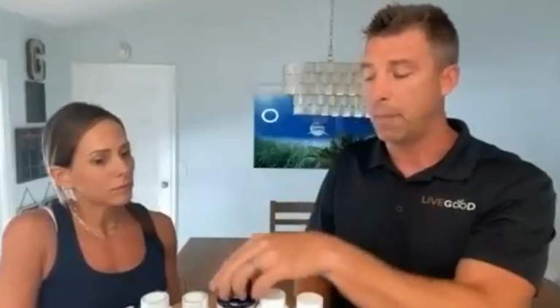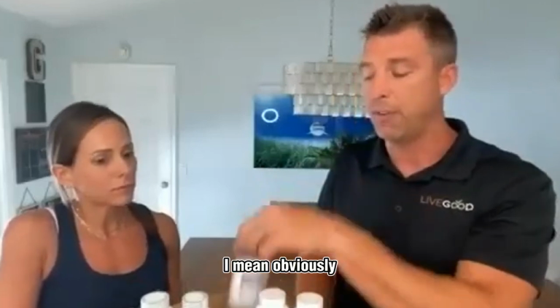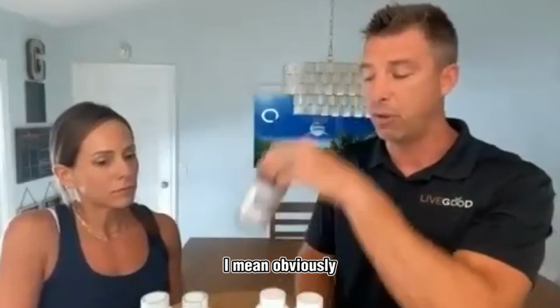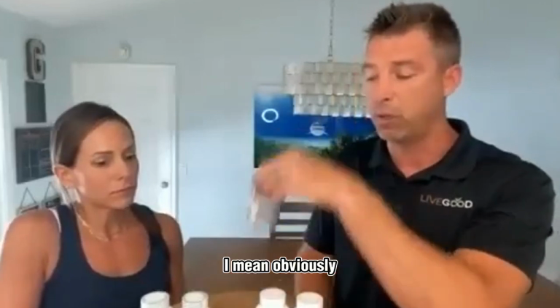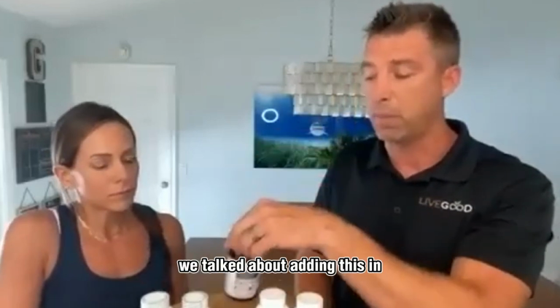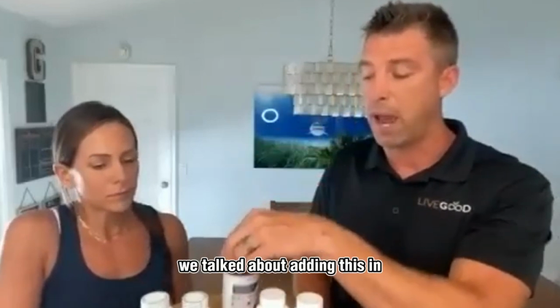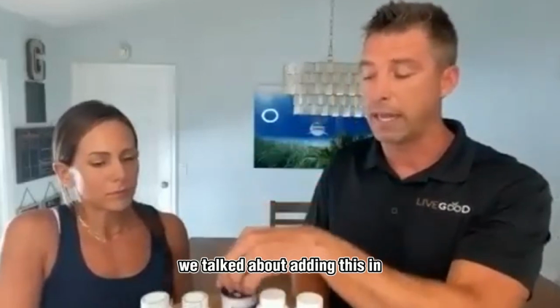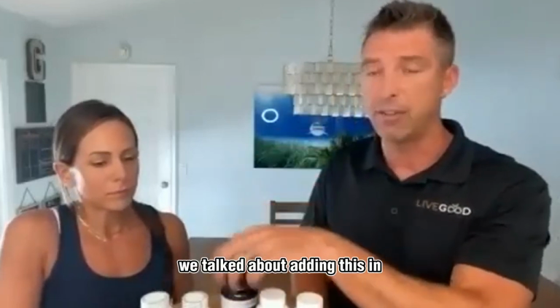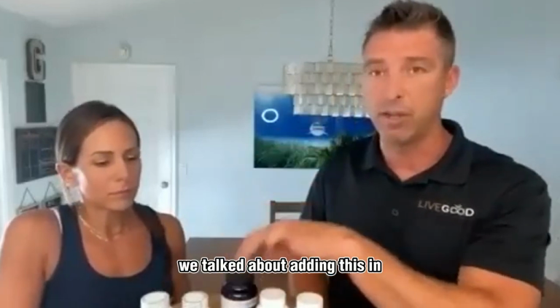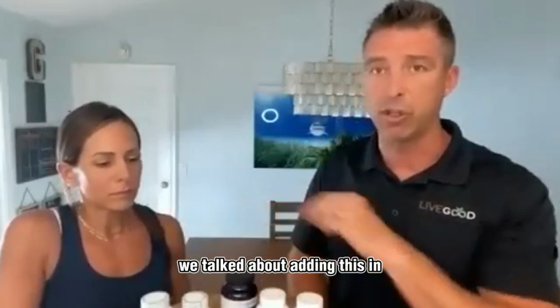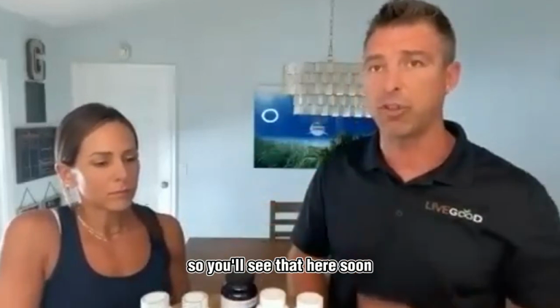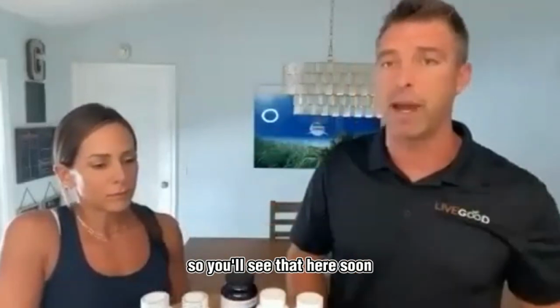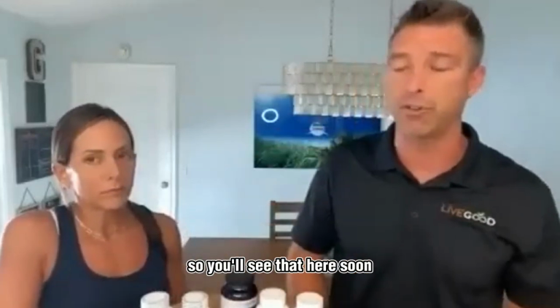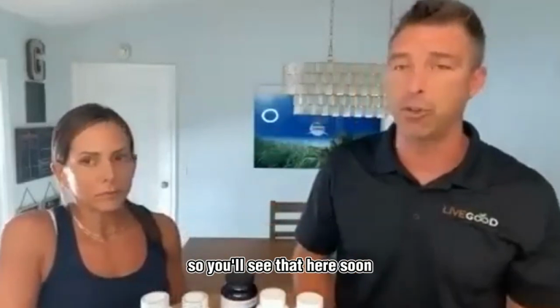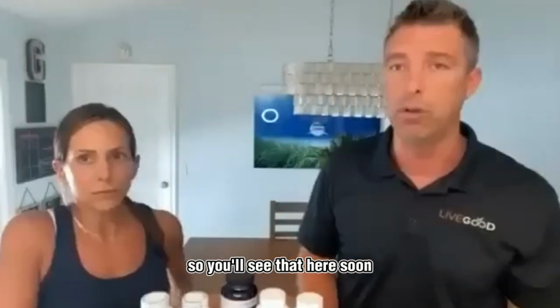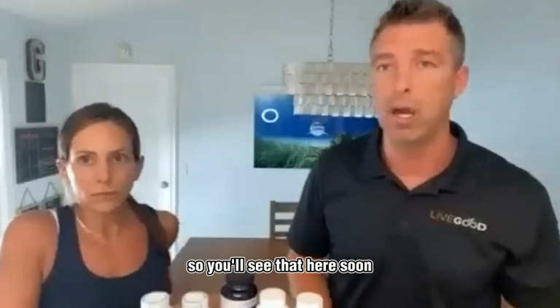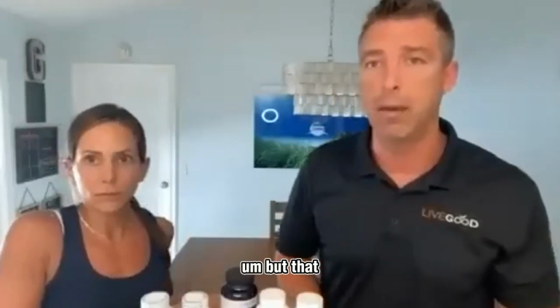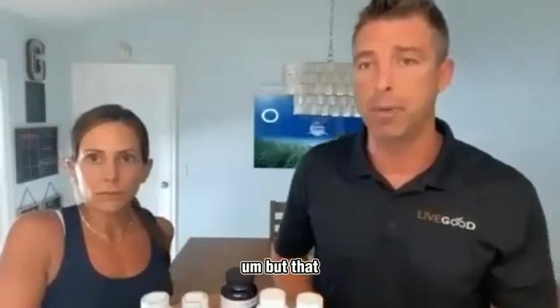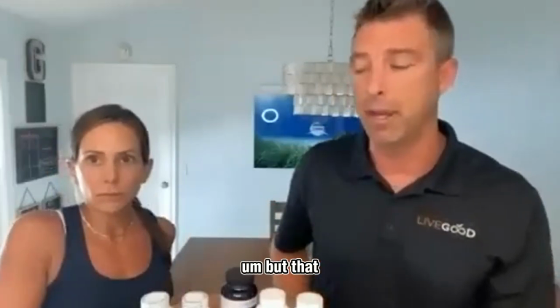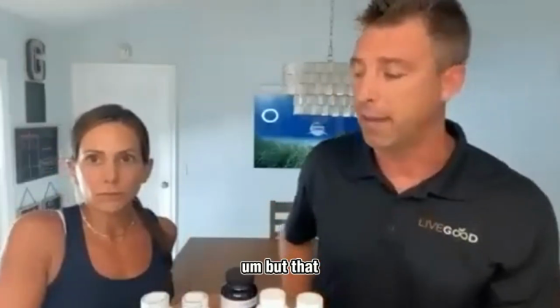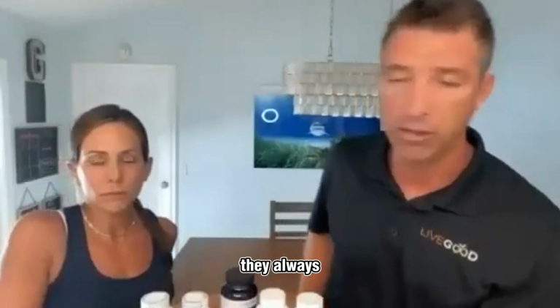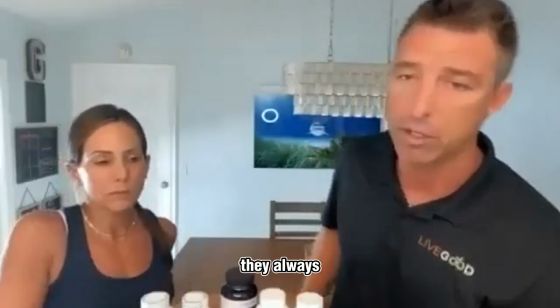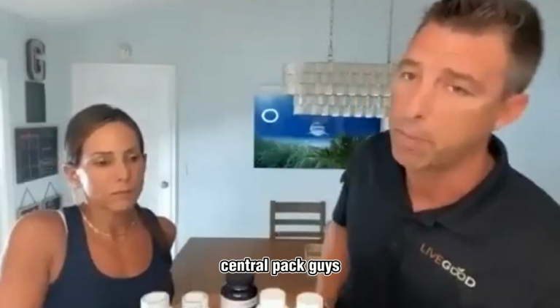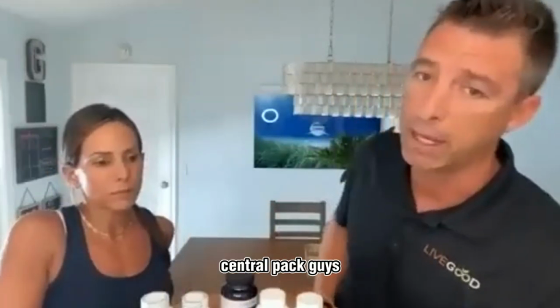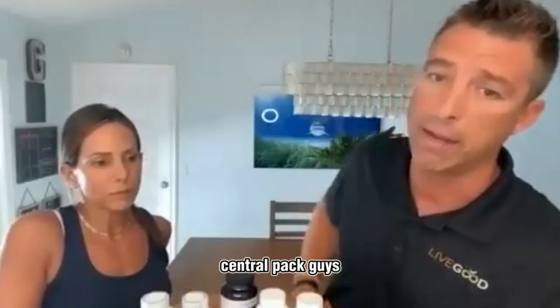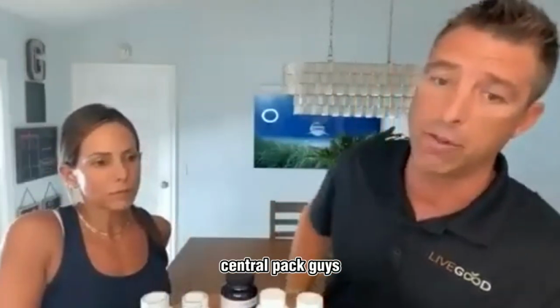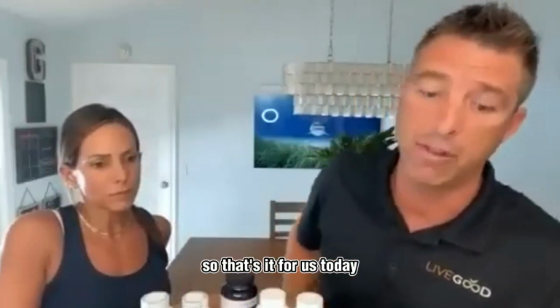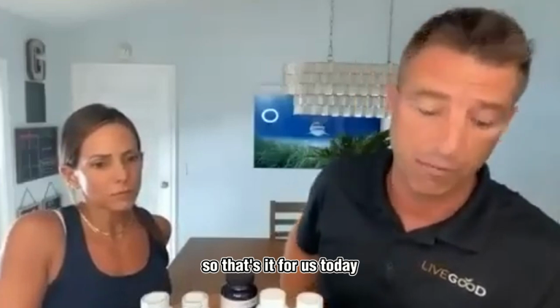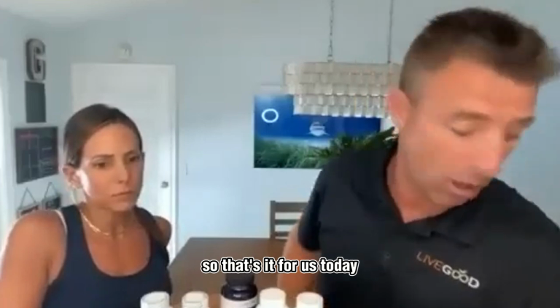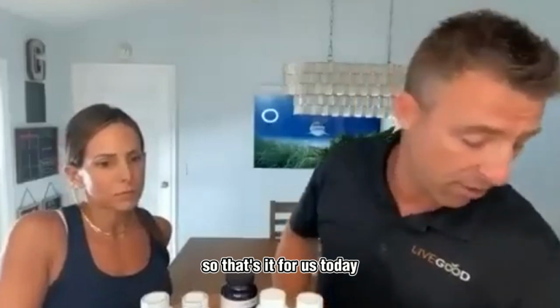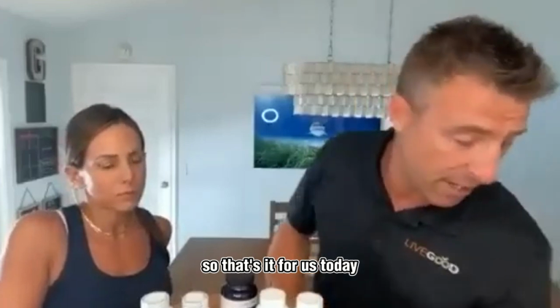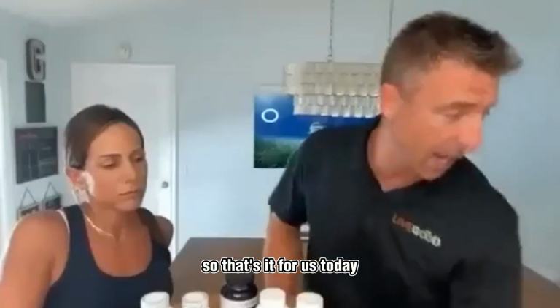Obviously, we talked about adding this in and you'll see that here soon. But that daily essentials pack — that's it for us today.